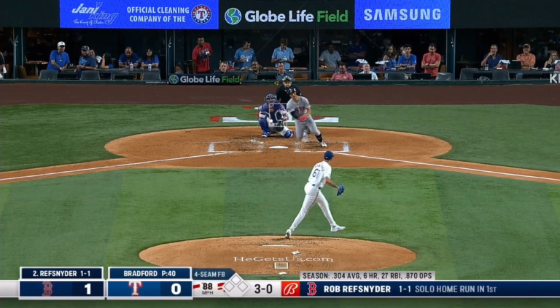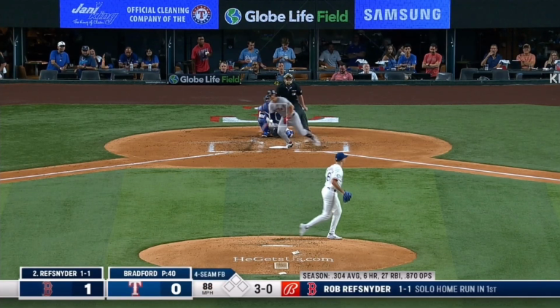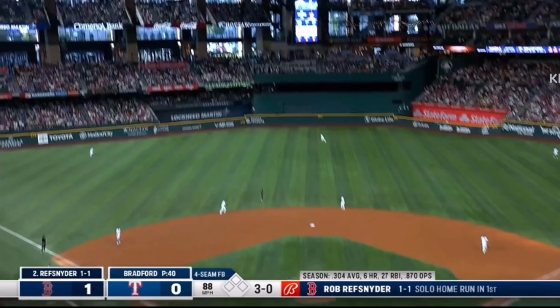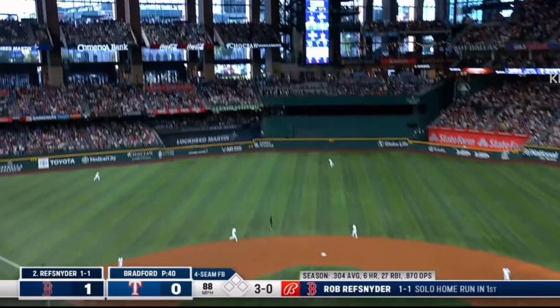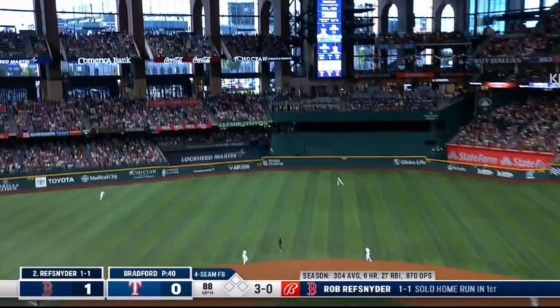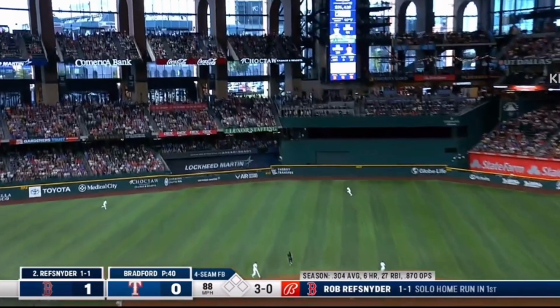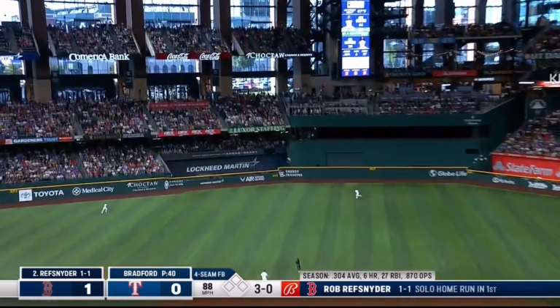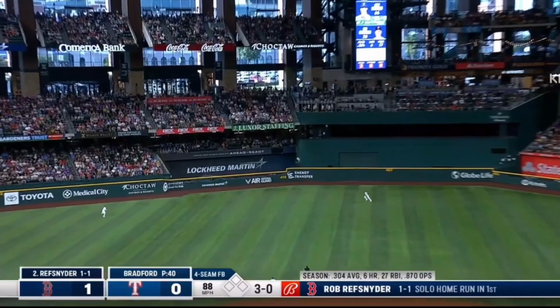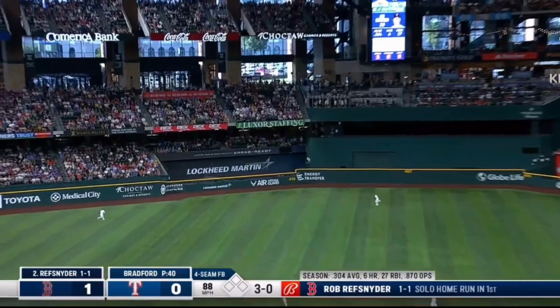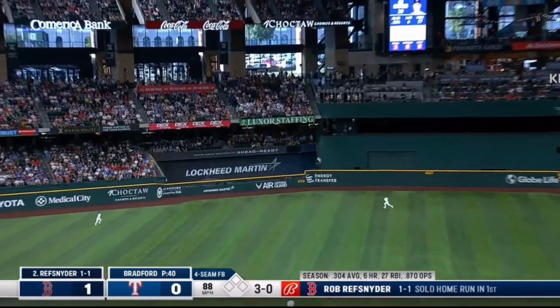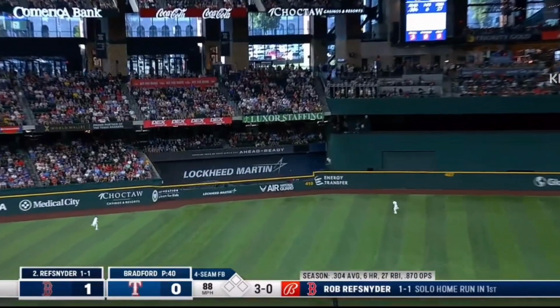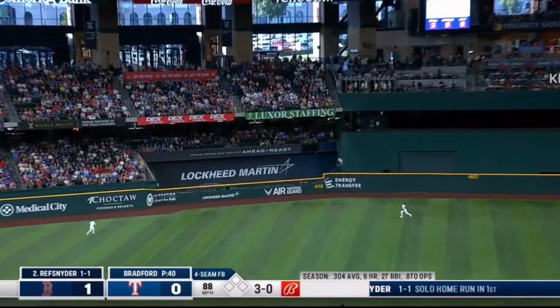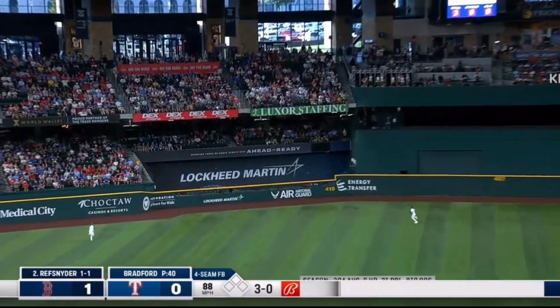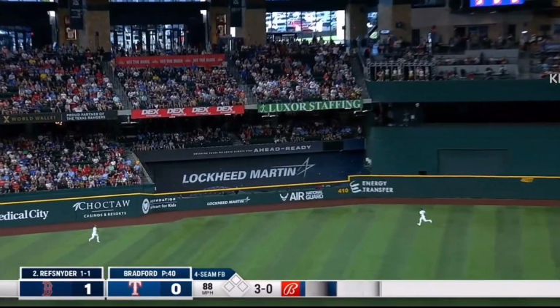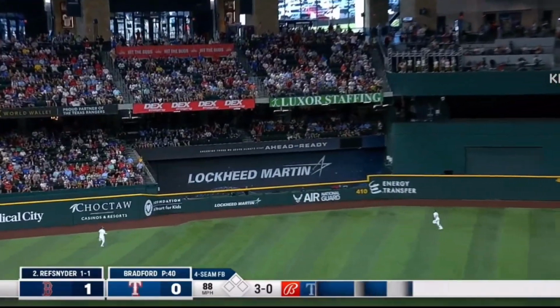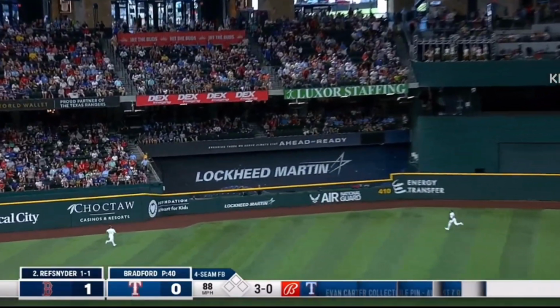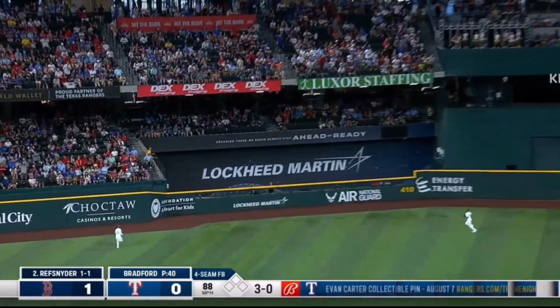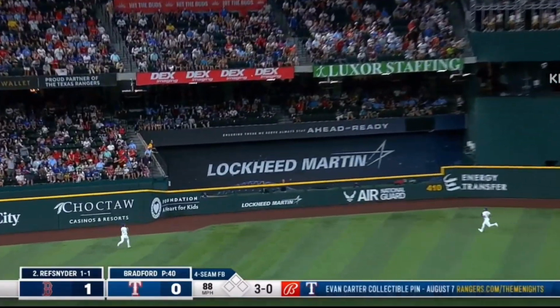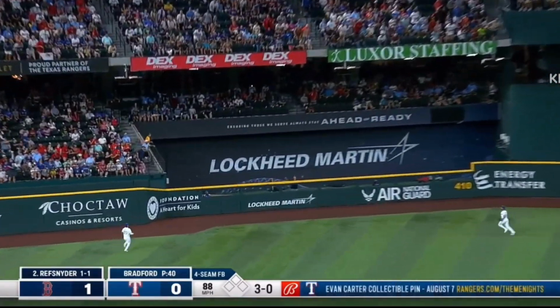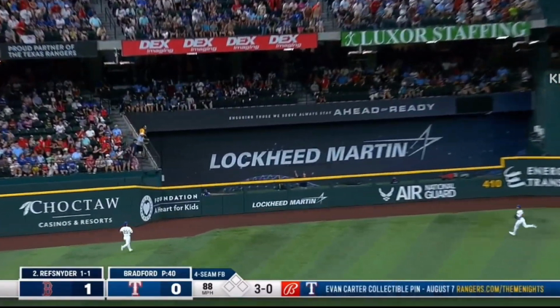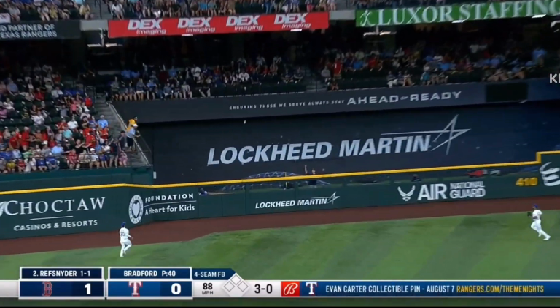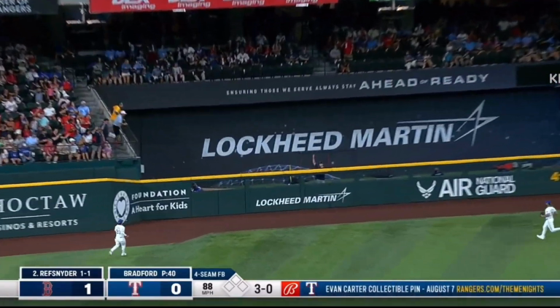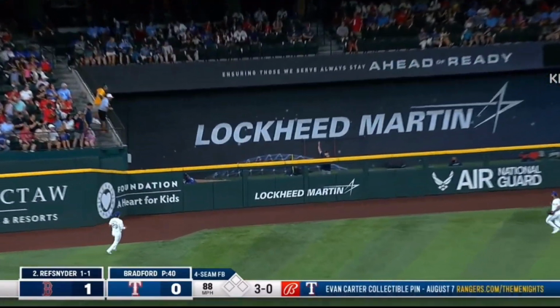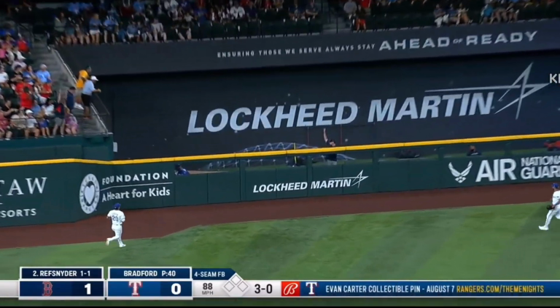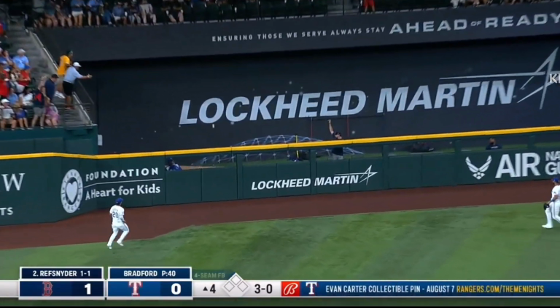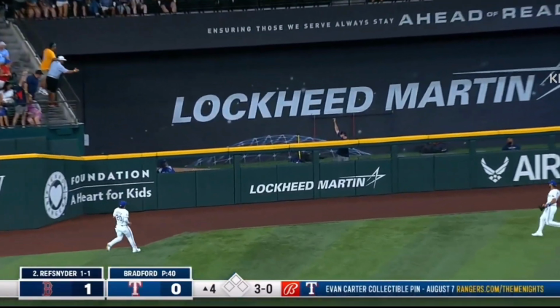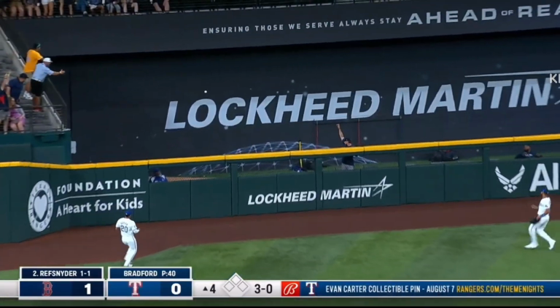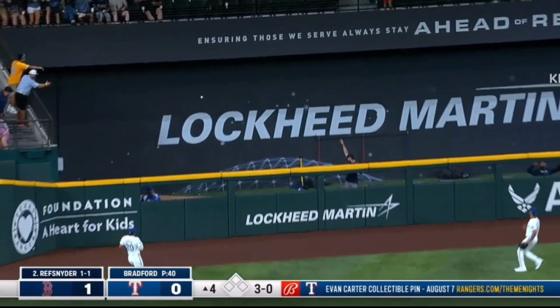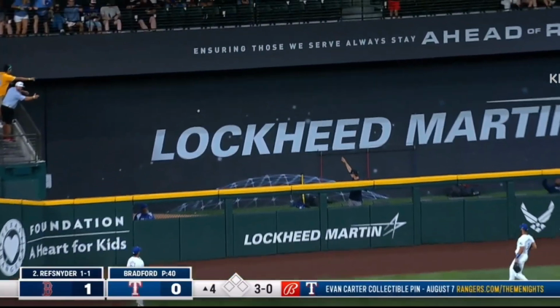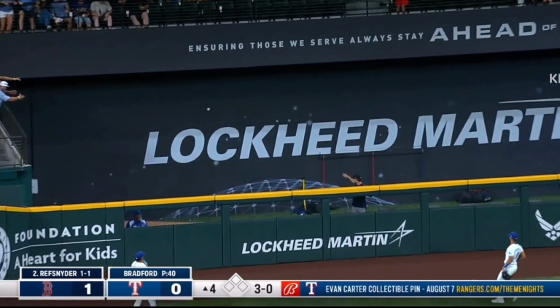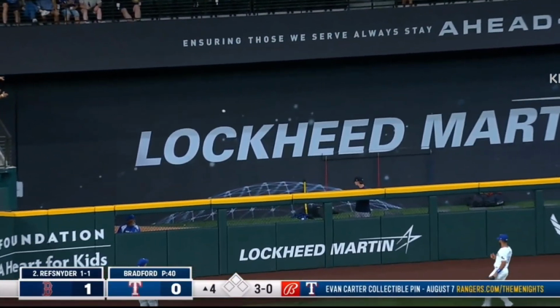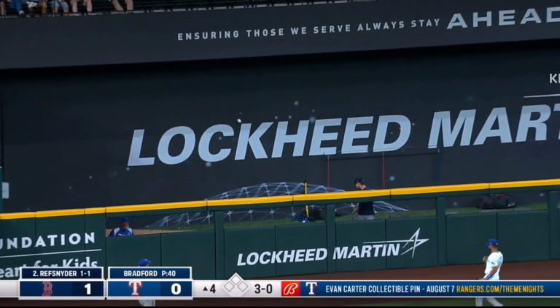Brett Snyder launches it to left center field, to the wall. And gone. Gone.